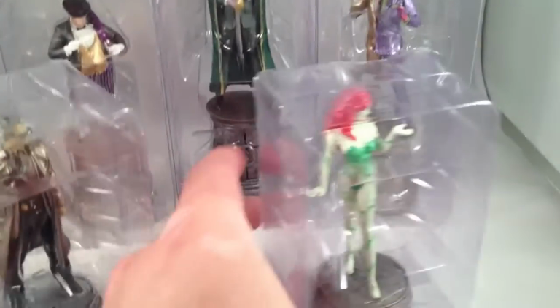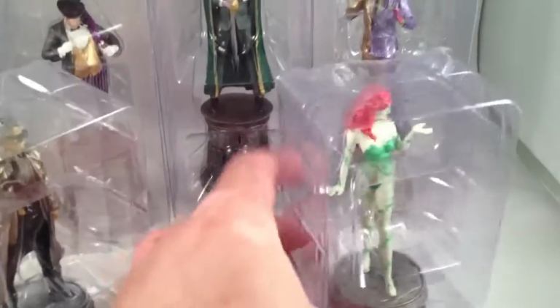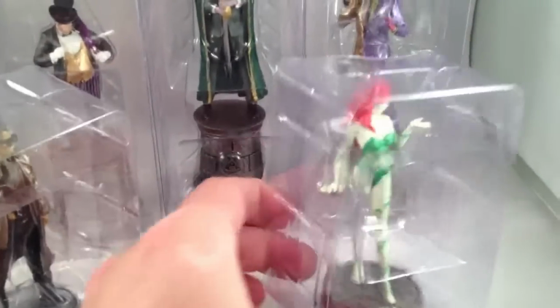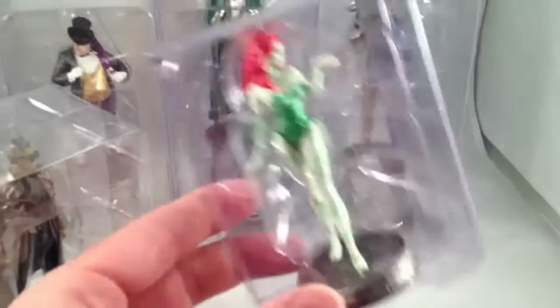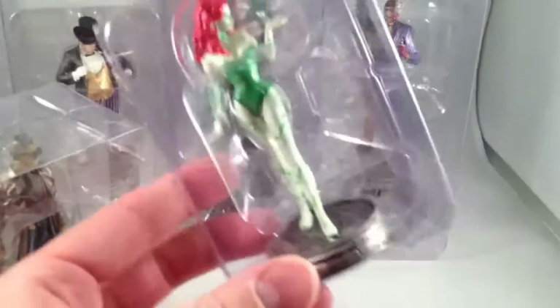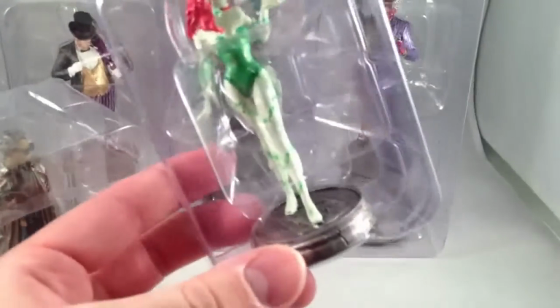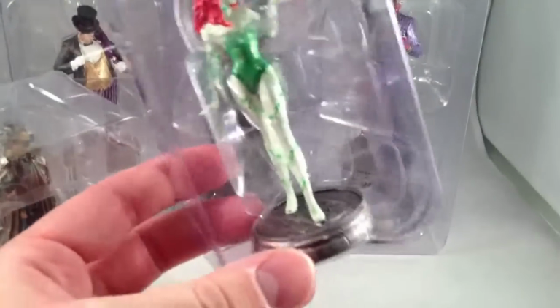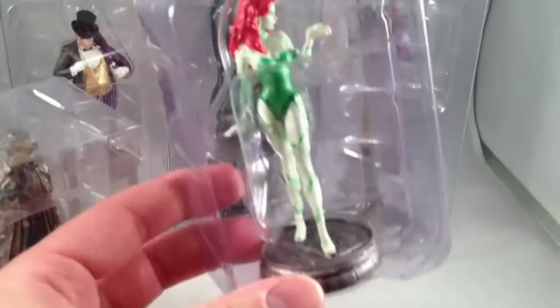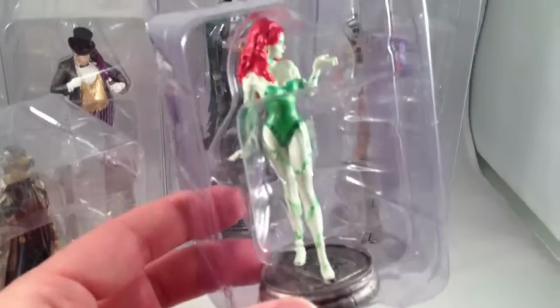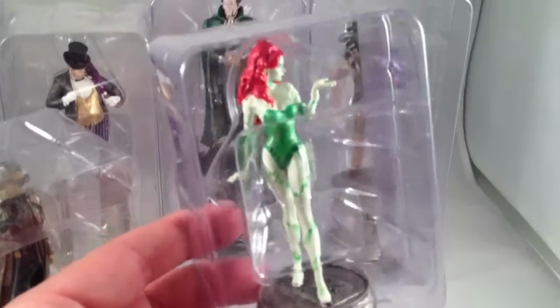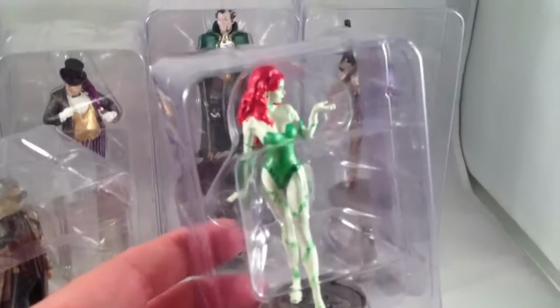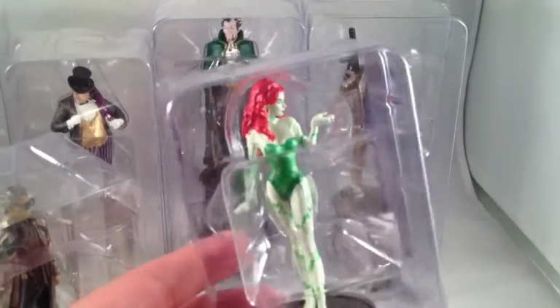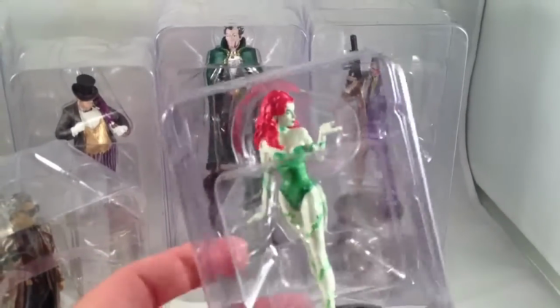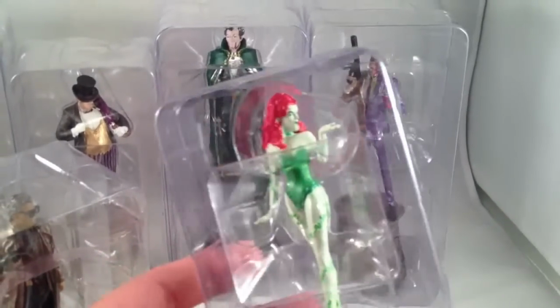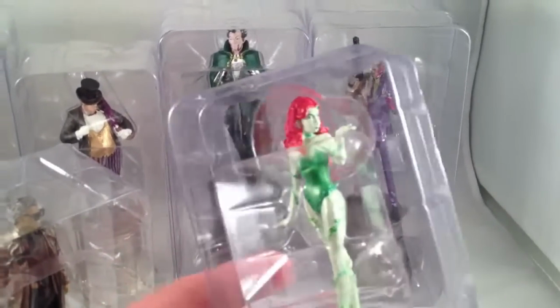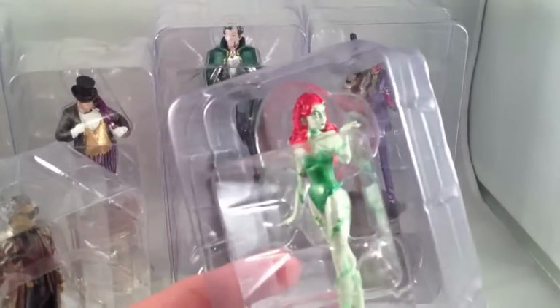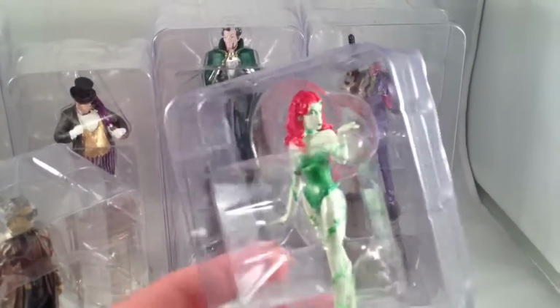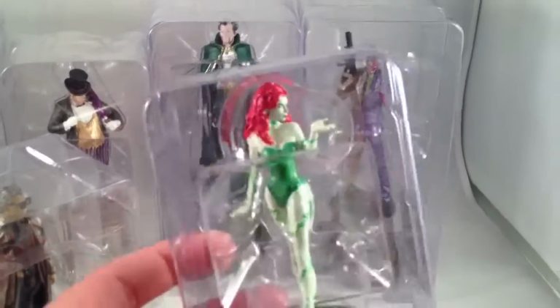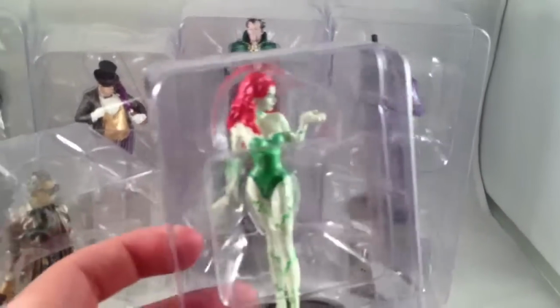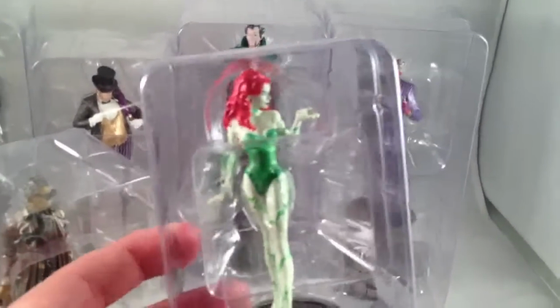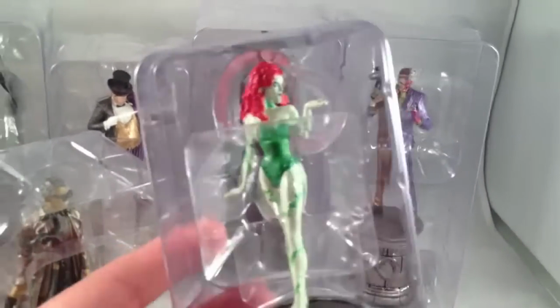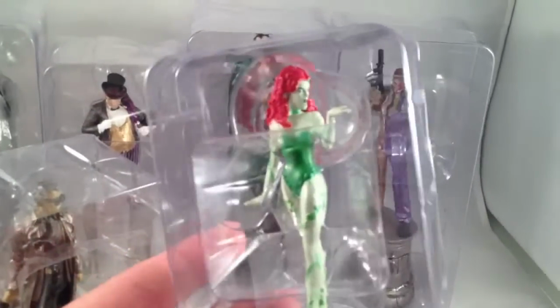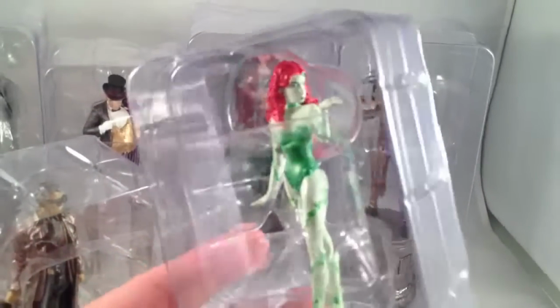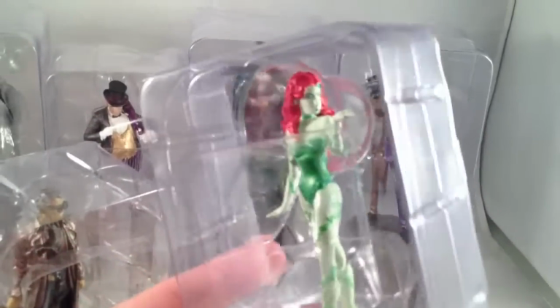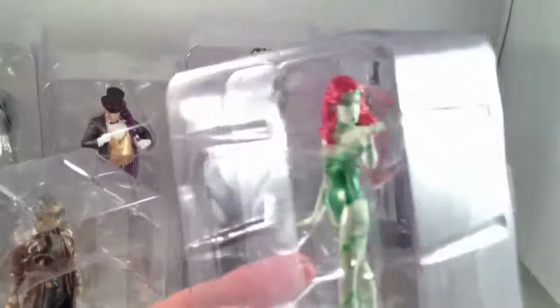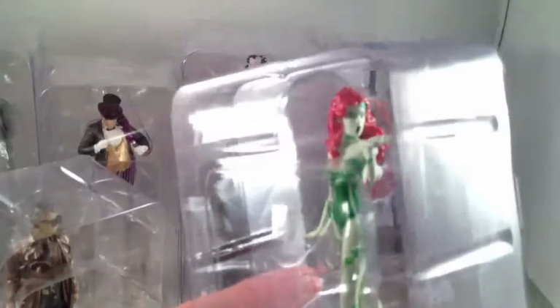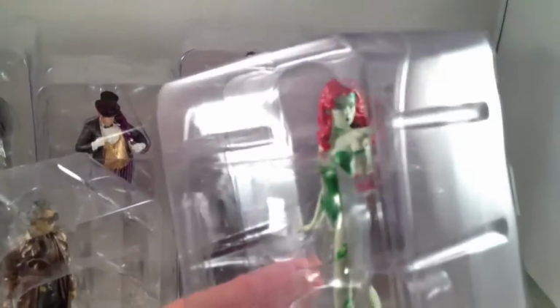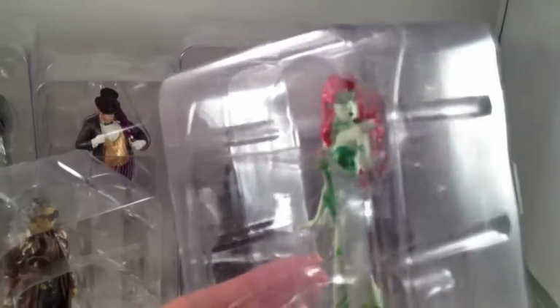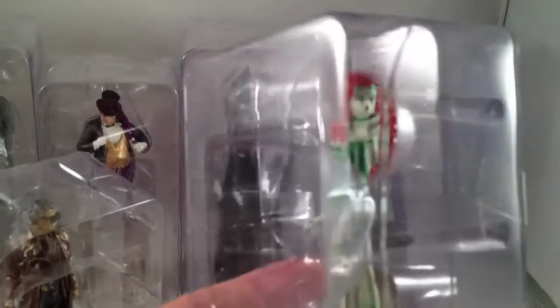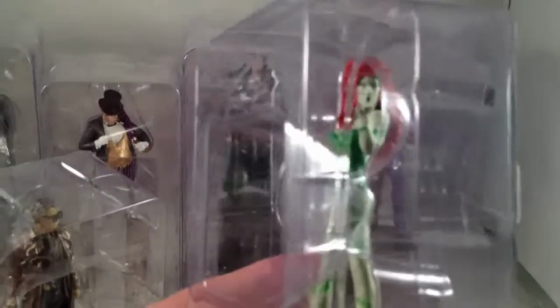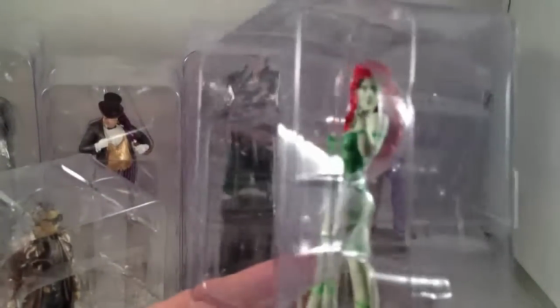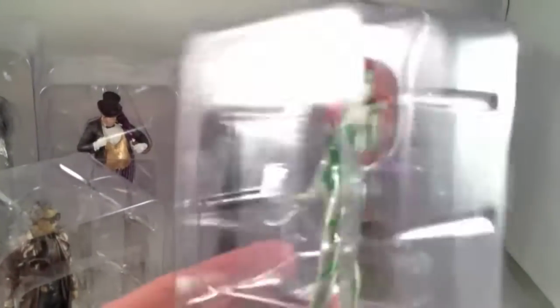Poison Ivy is a black pawn and she looks pretty great, as she should.